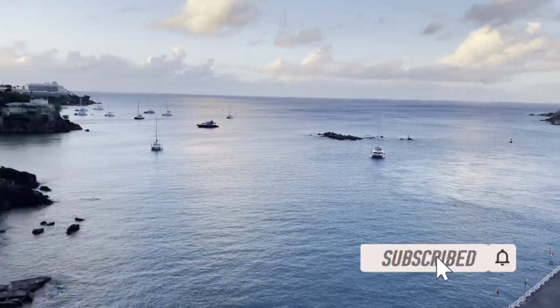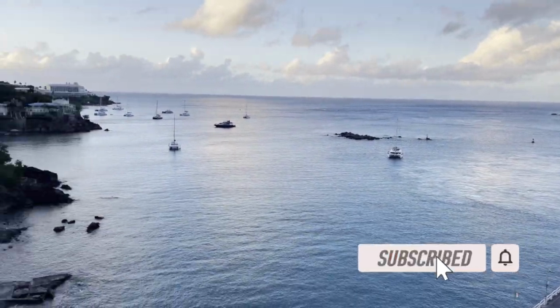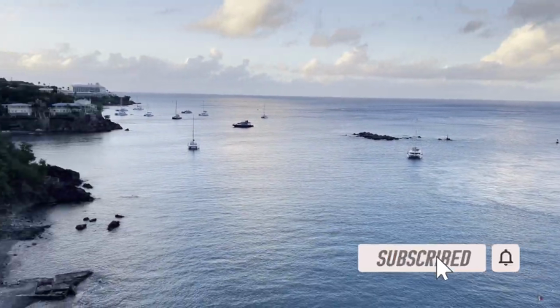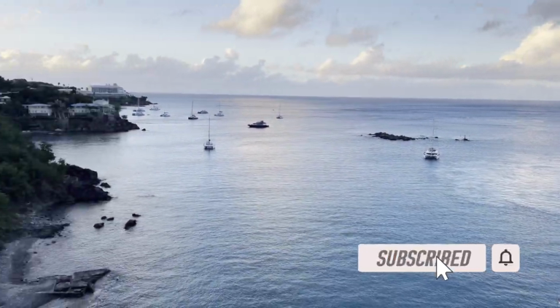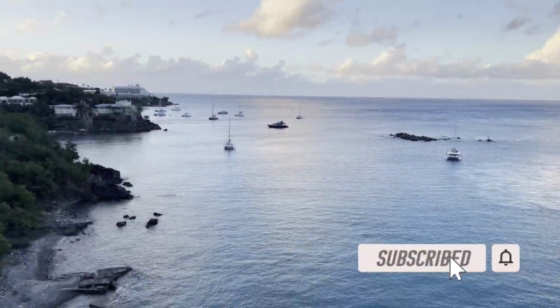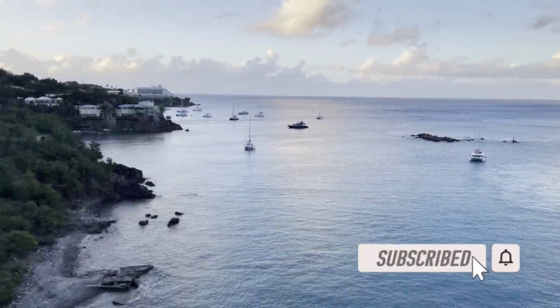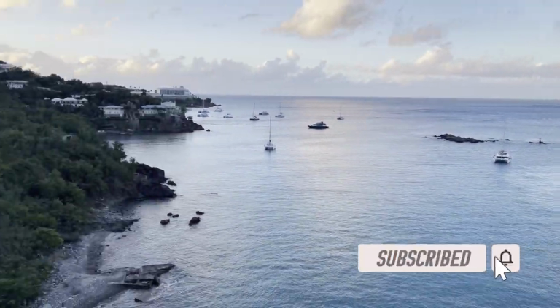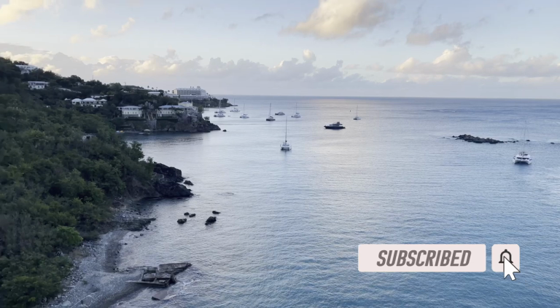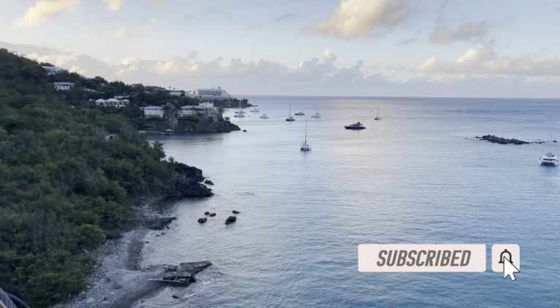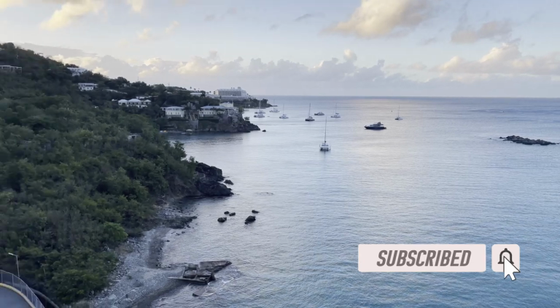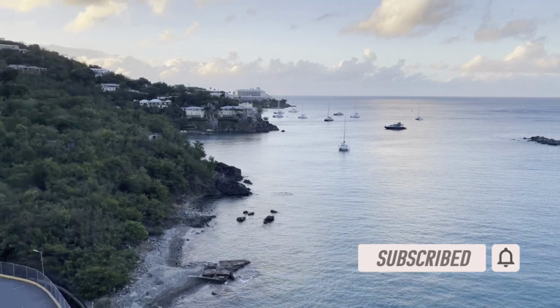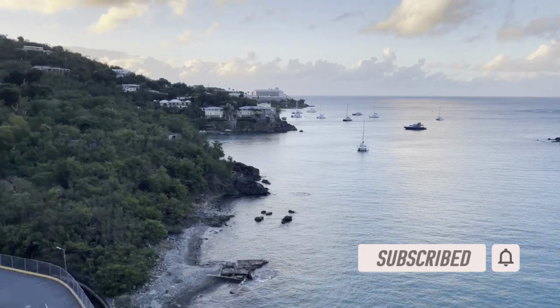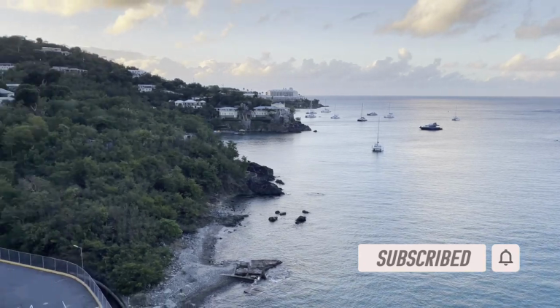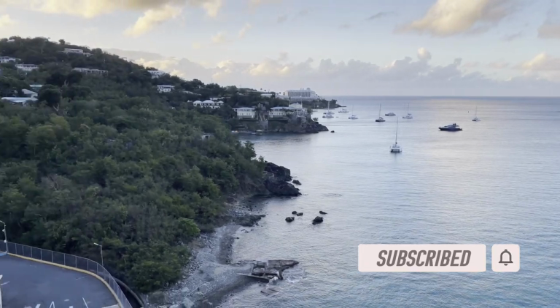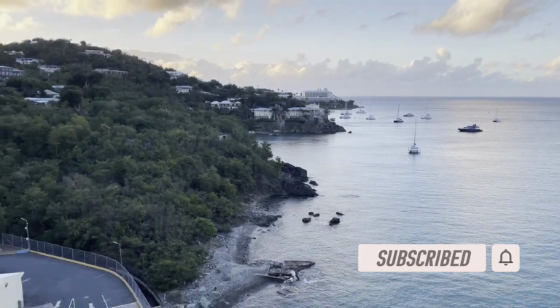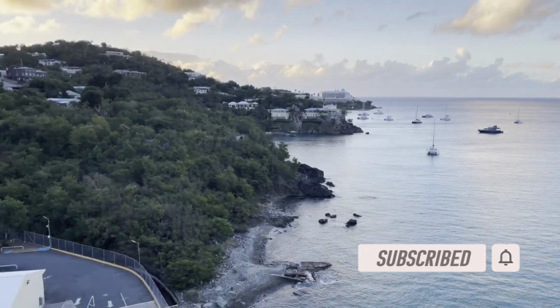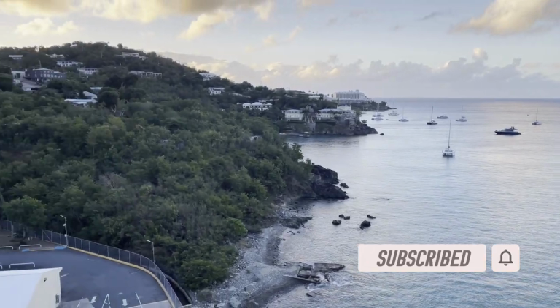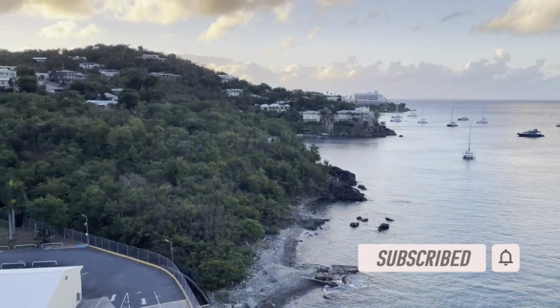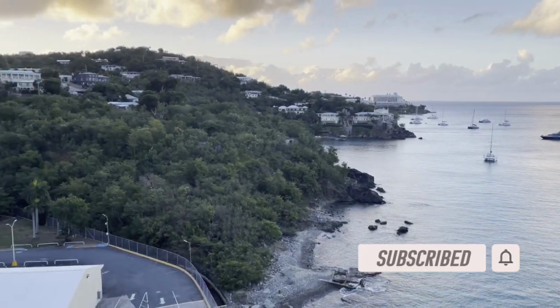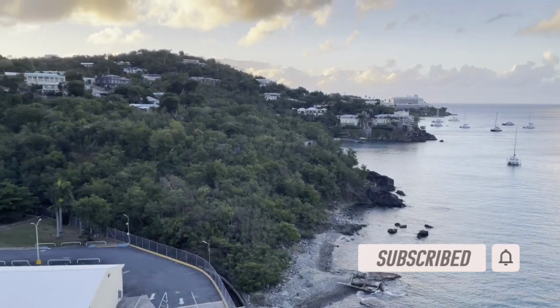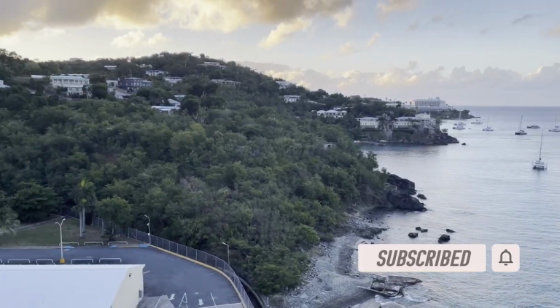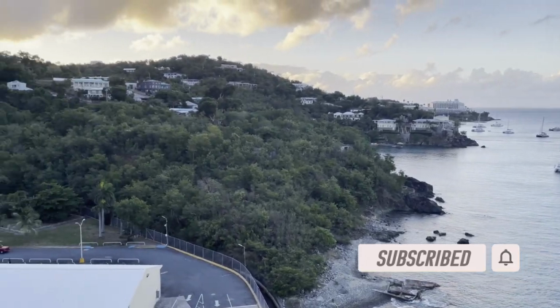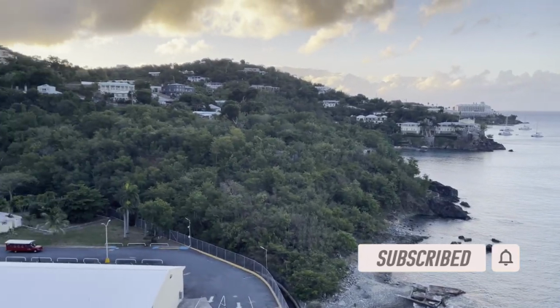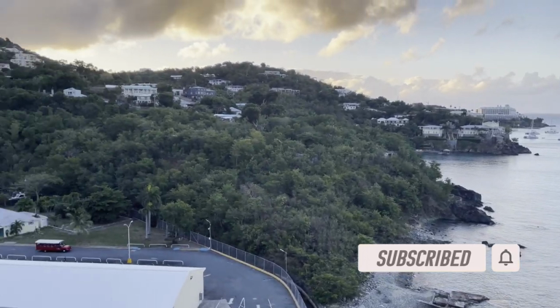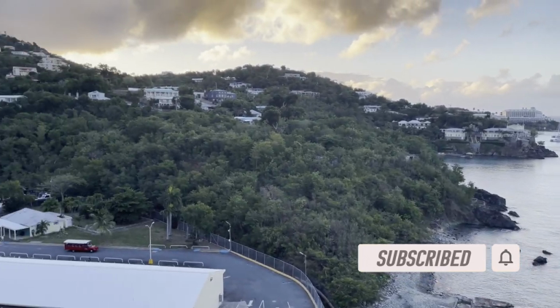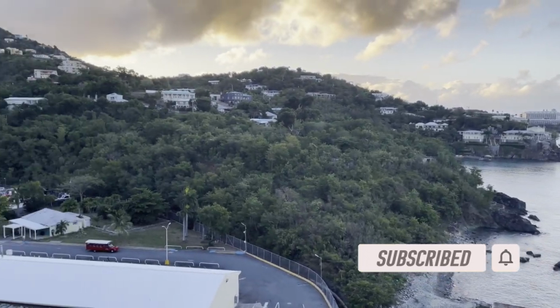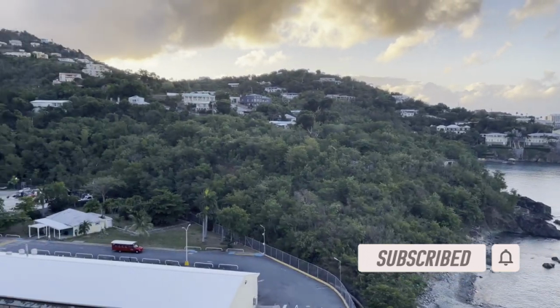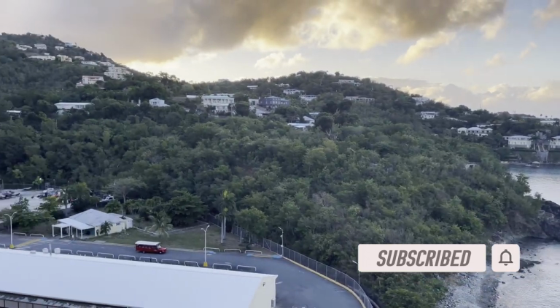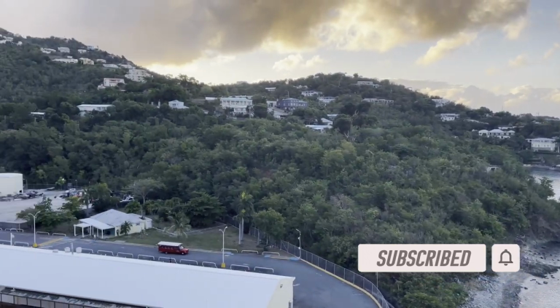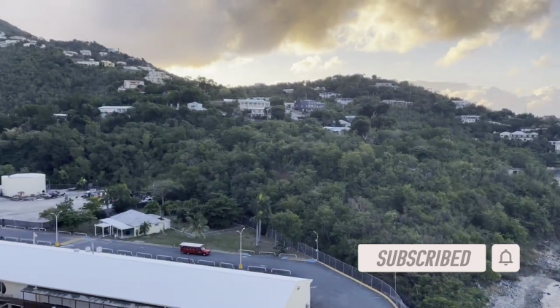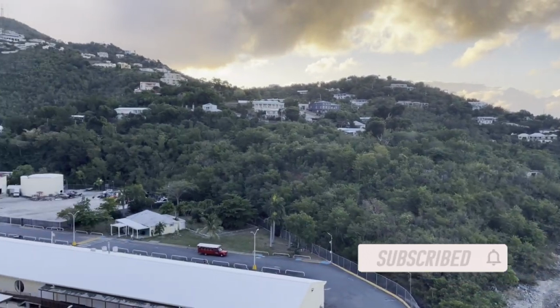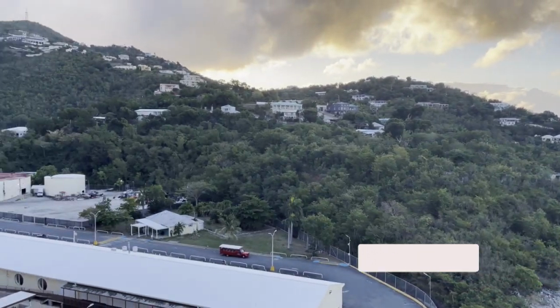If you're new to the channel please hit the subscribe button down below as it really helps us out a bunch. Let's jump into the video.